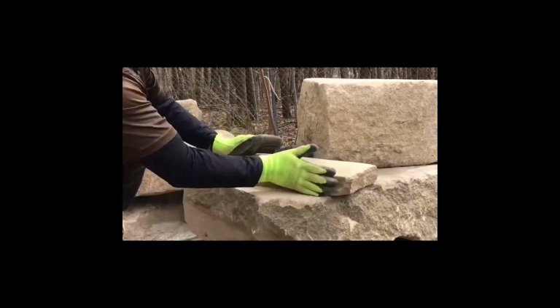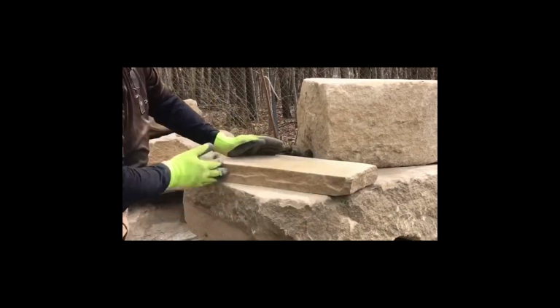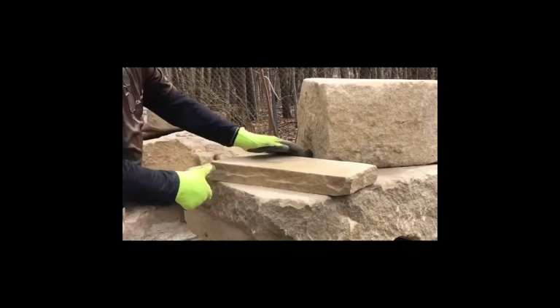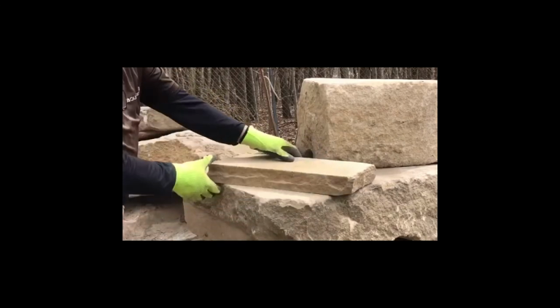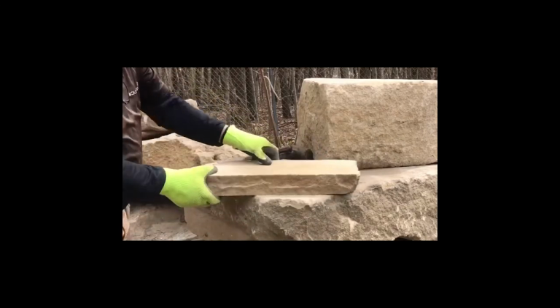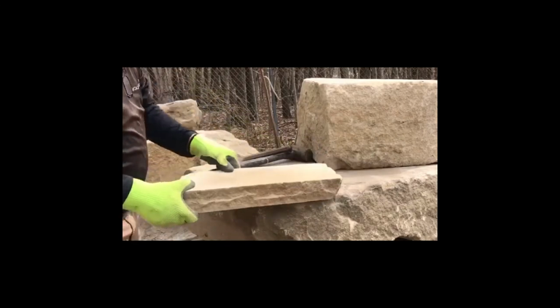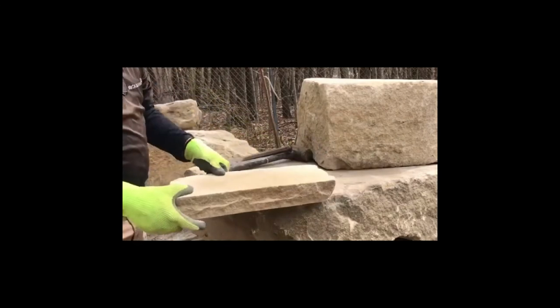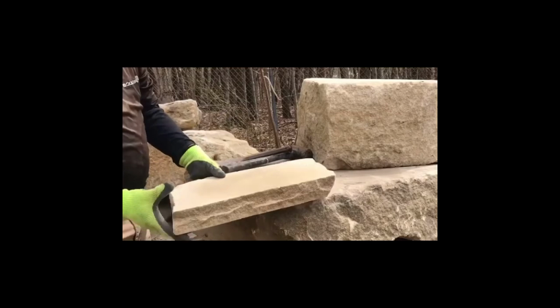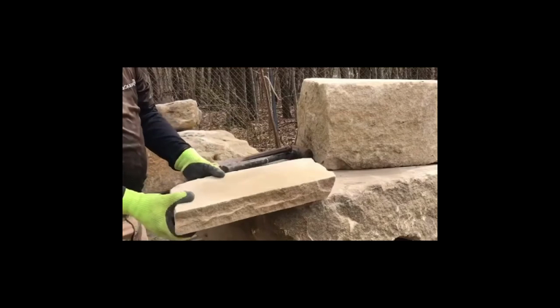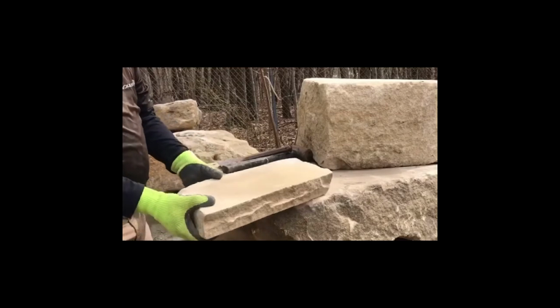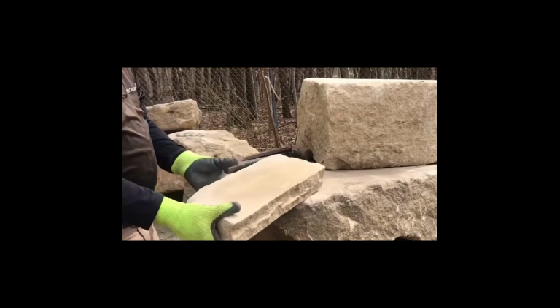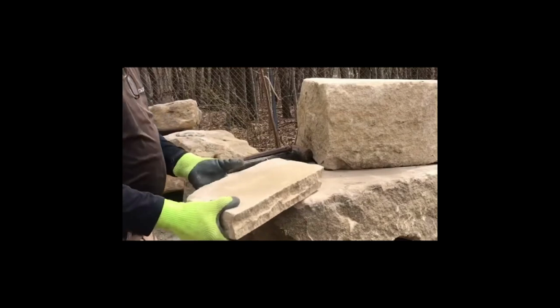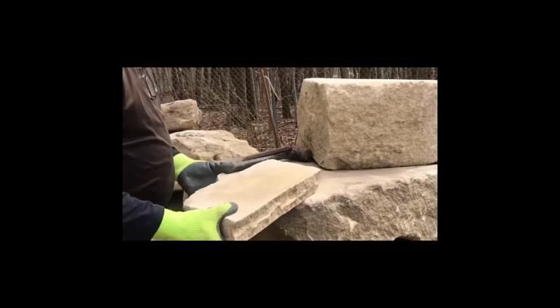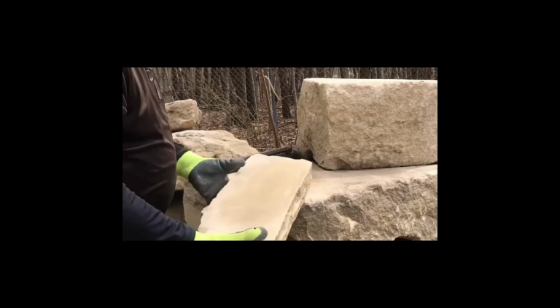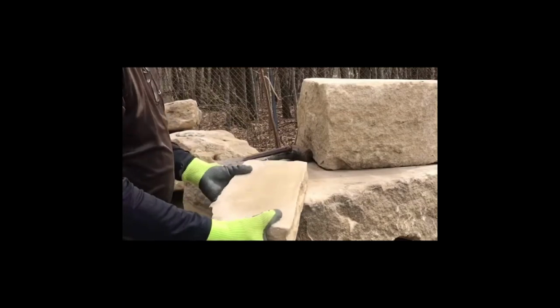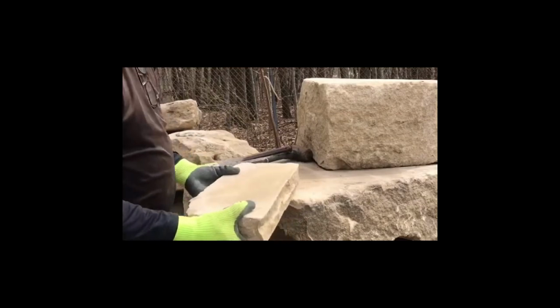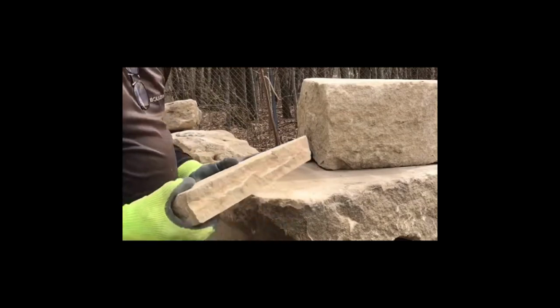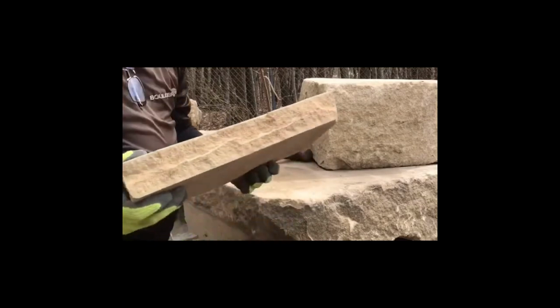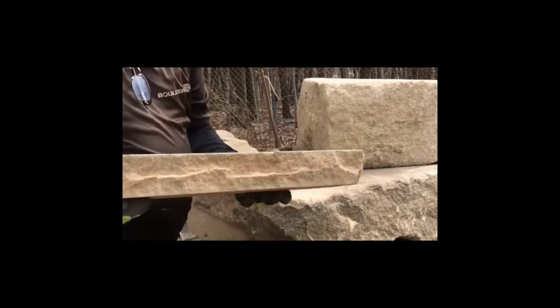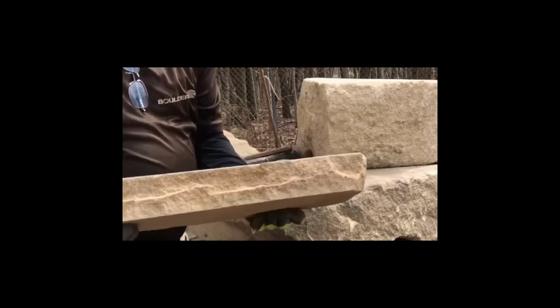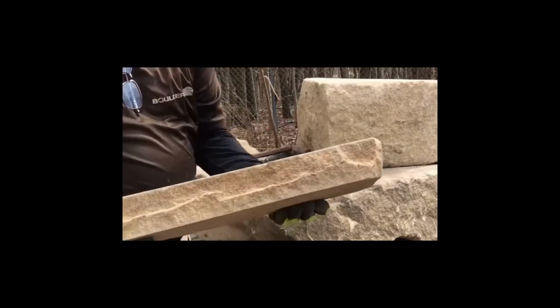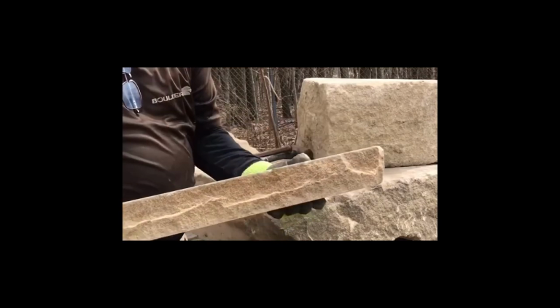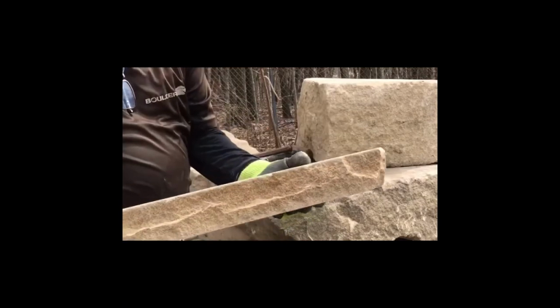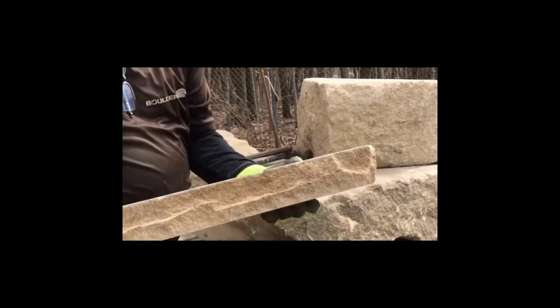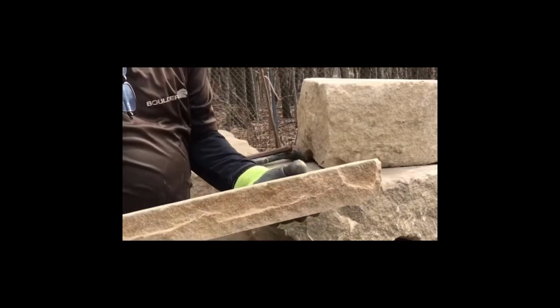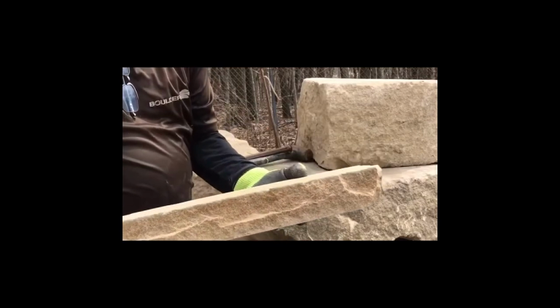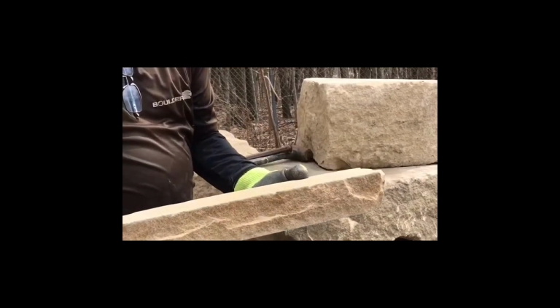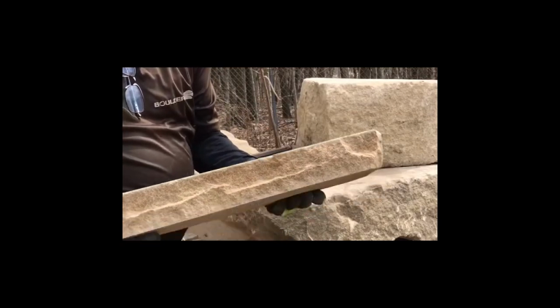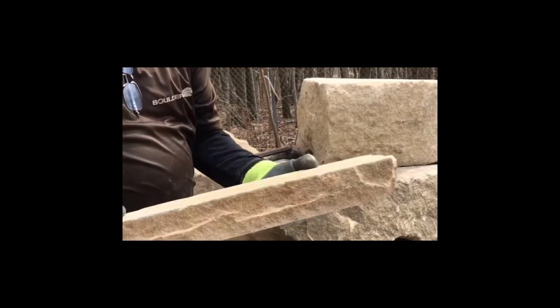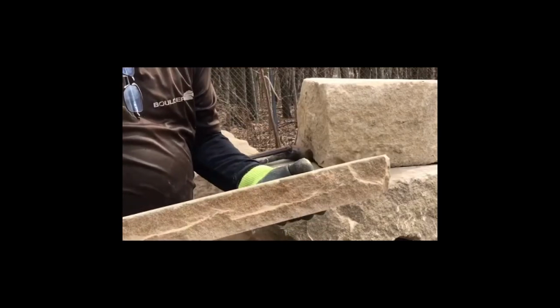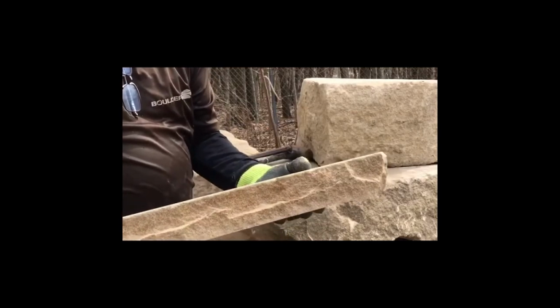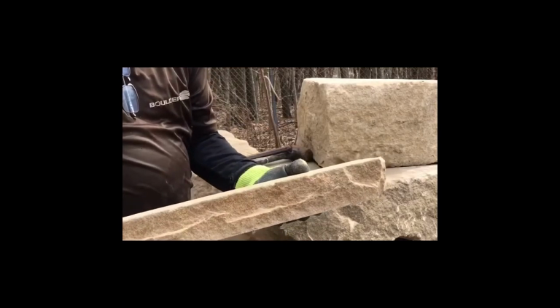There you have it. You've got yourself a beautiful stone faced flat stone.